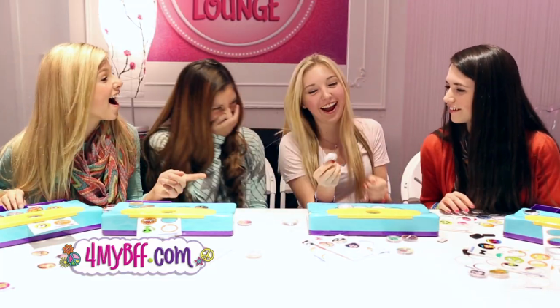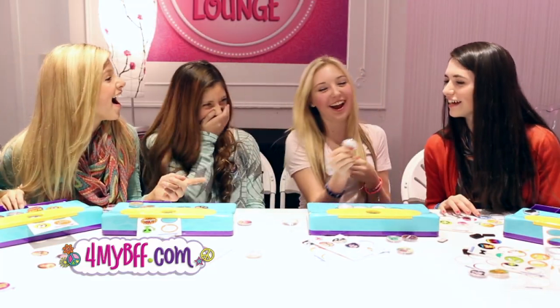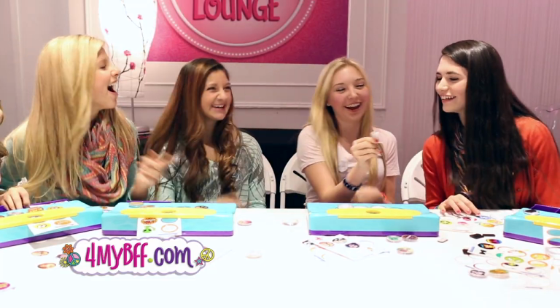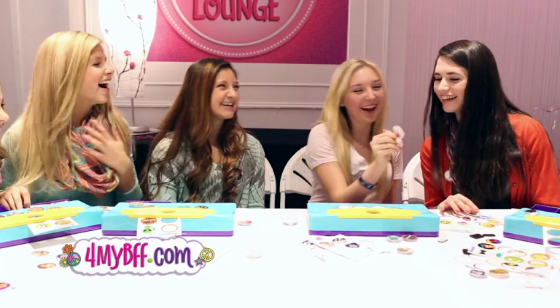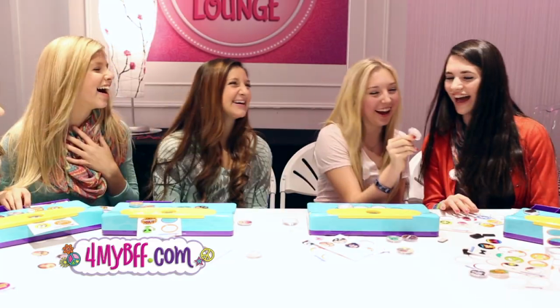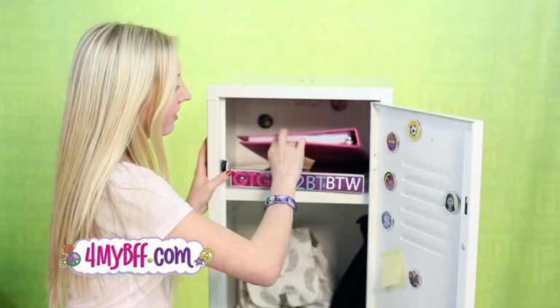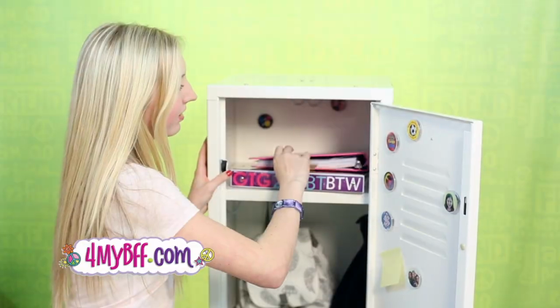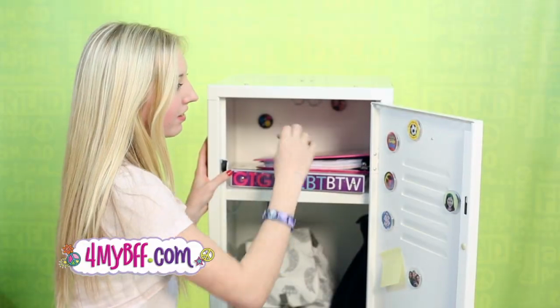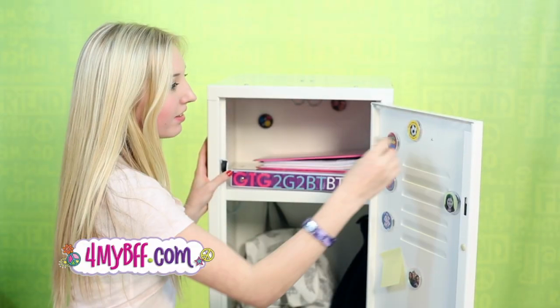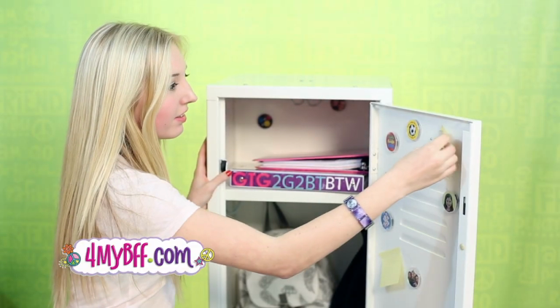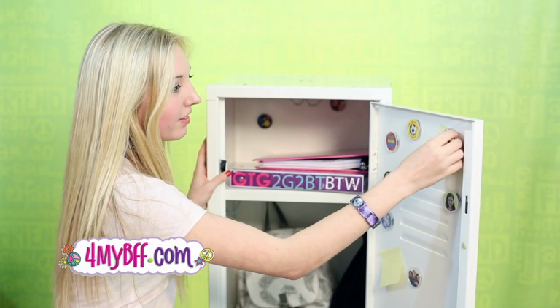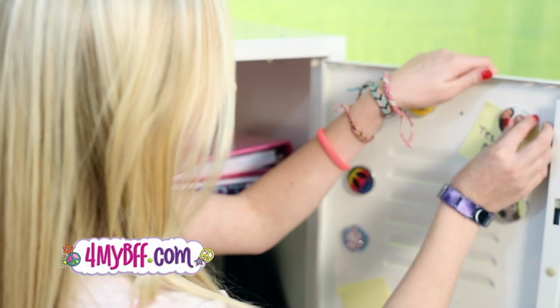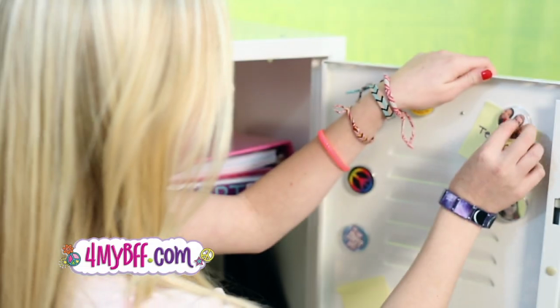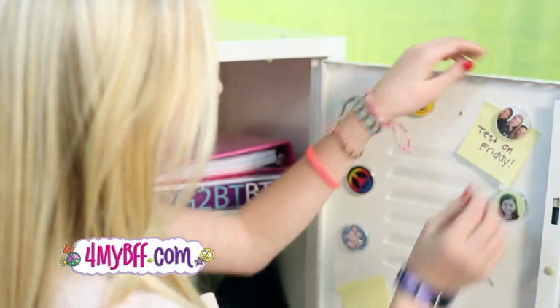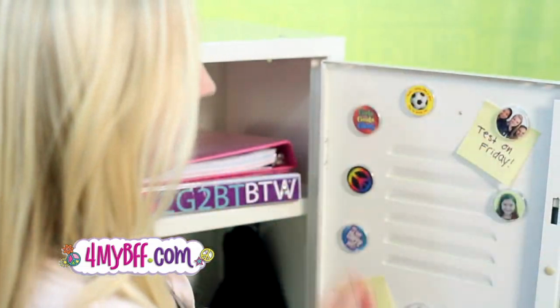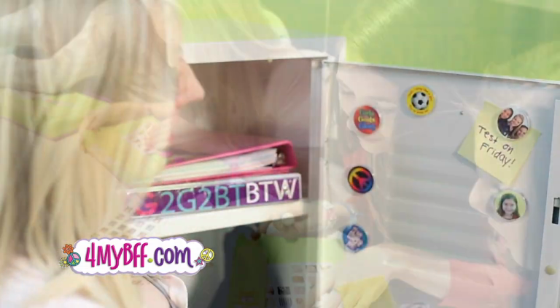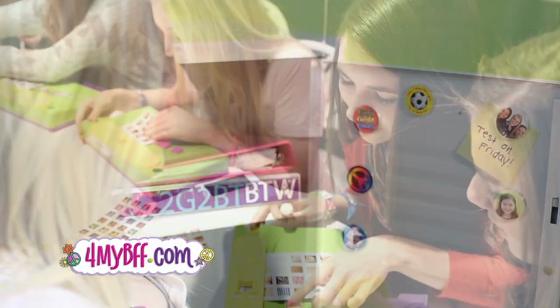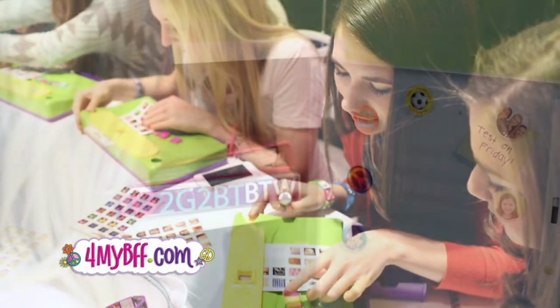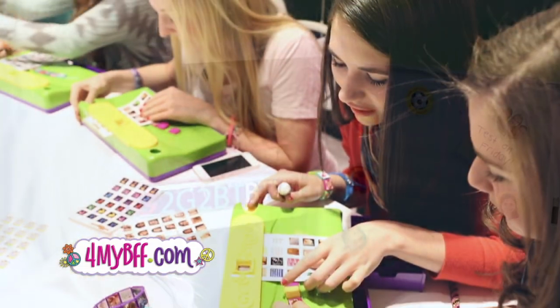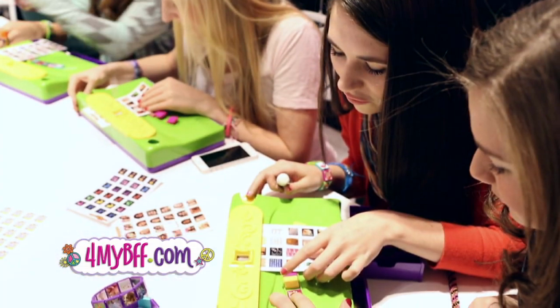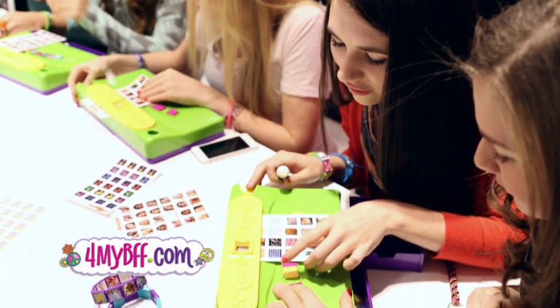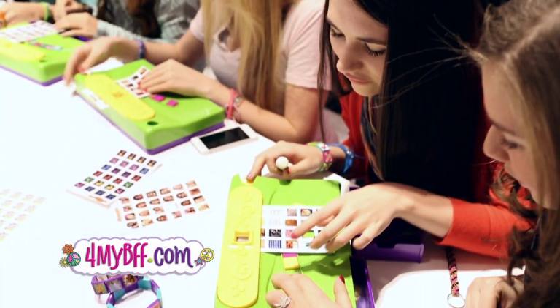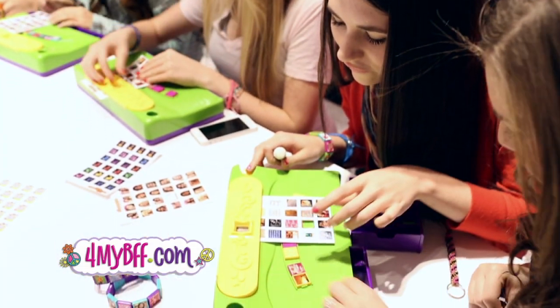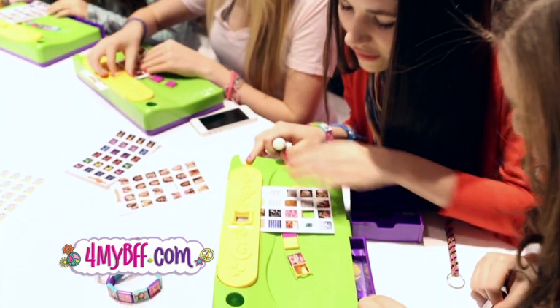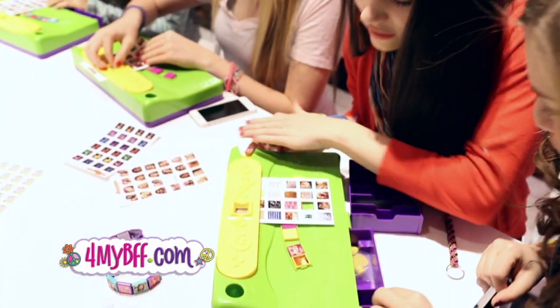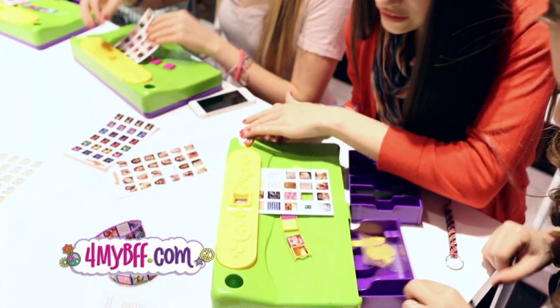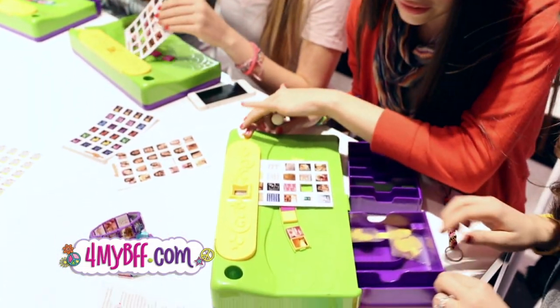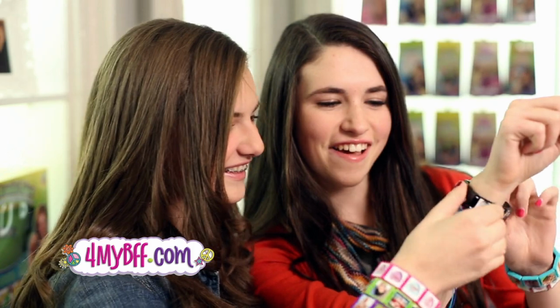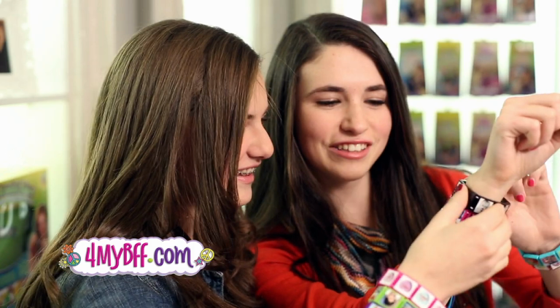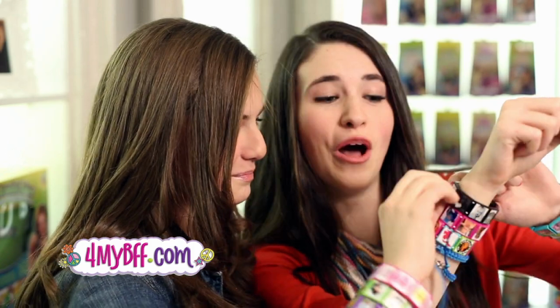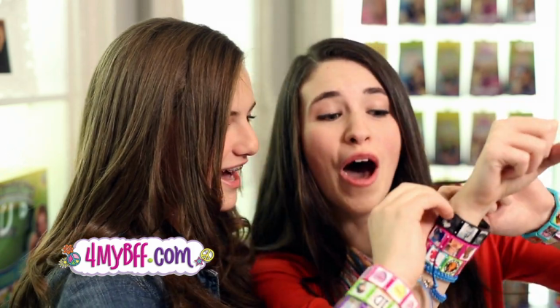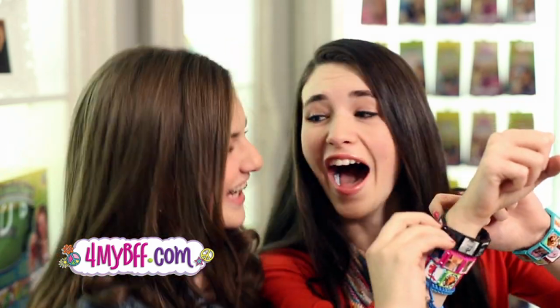You can give a meaningful gift. Decorate your locker. Share a memory. Visit ForMyBFF.com.